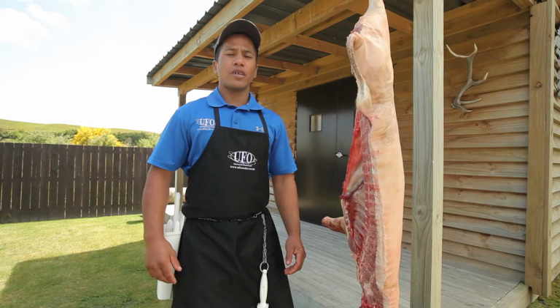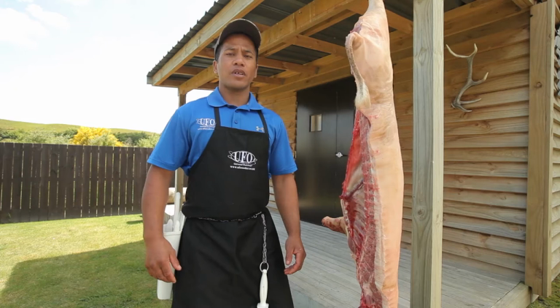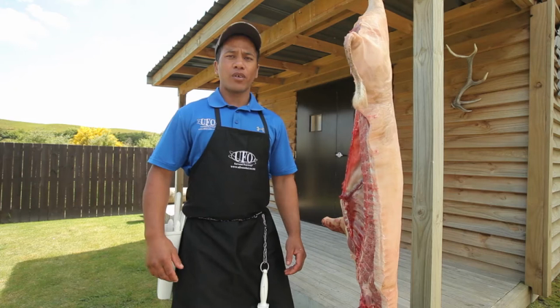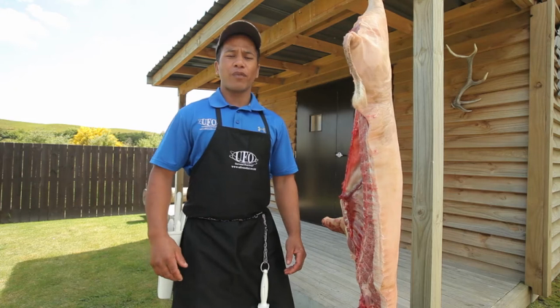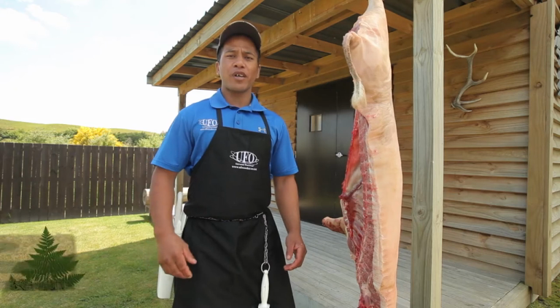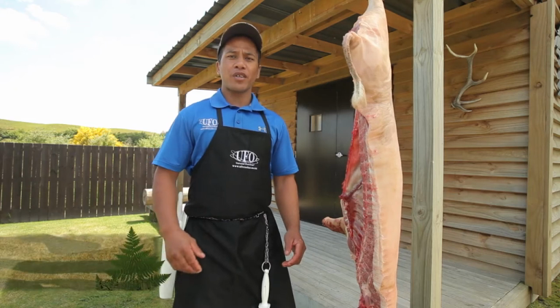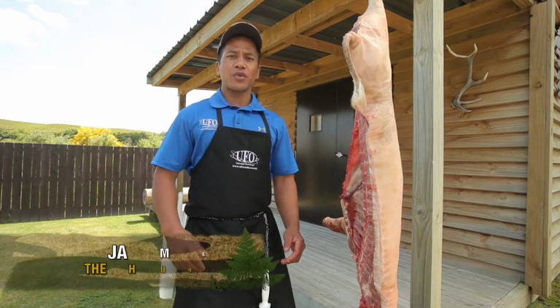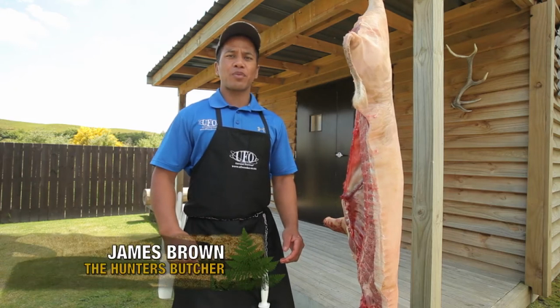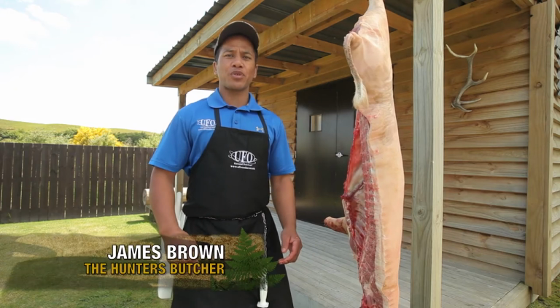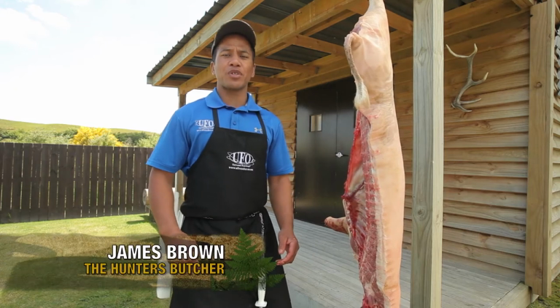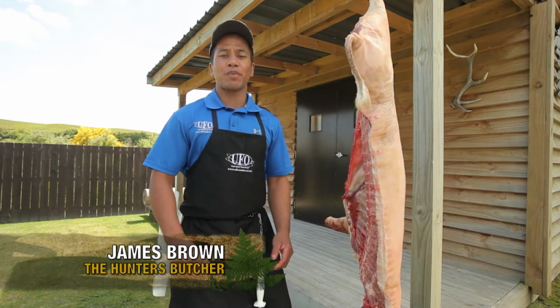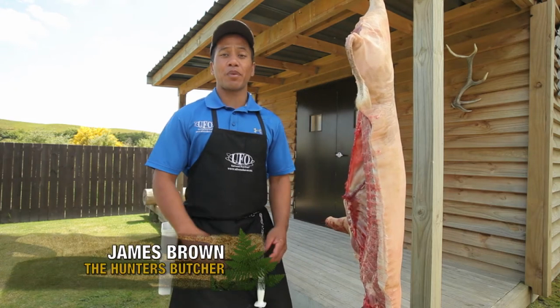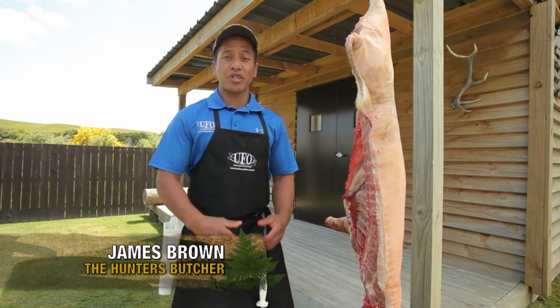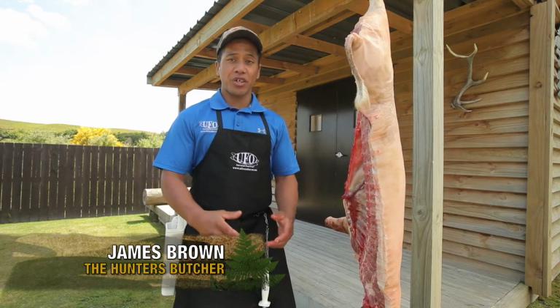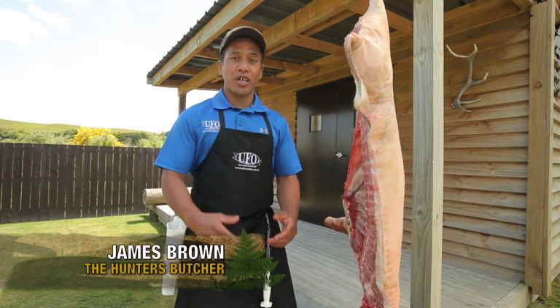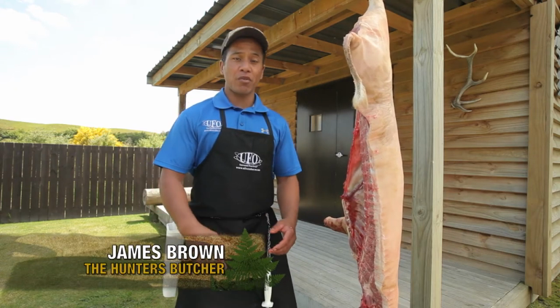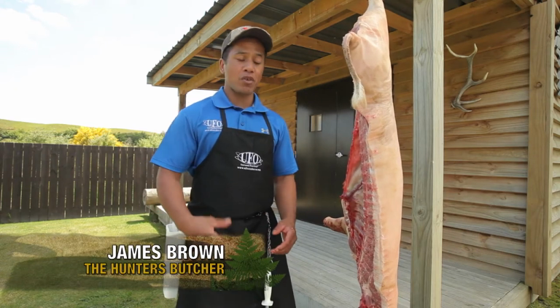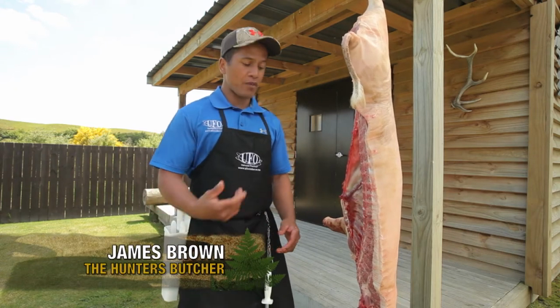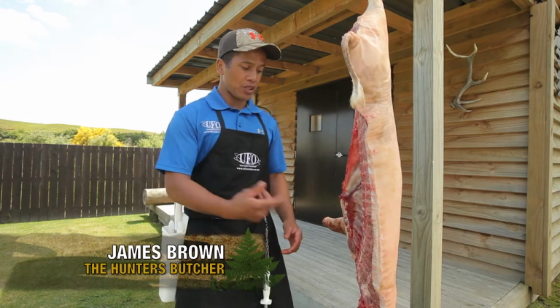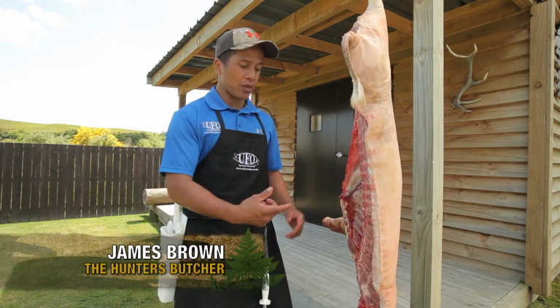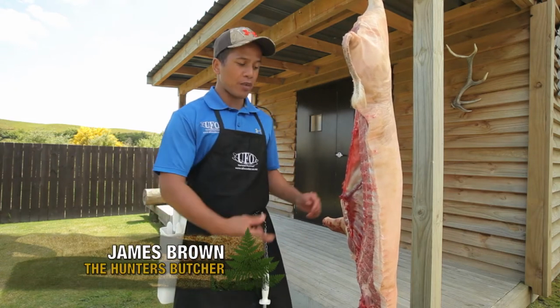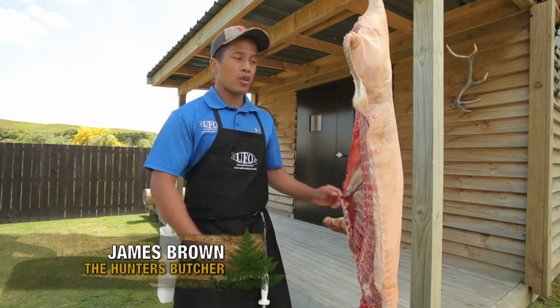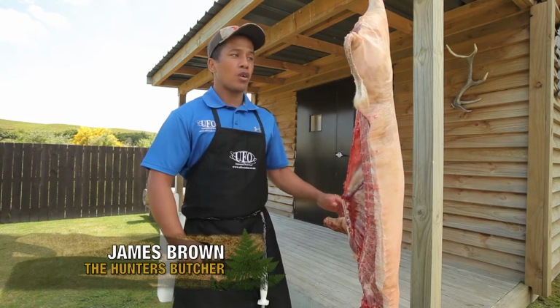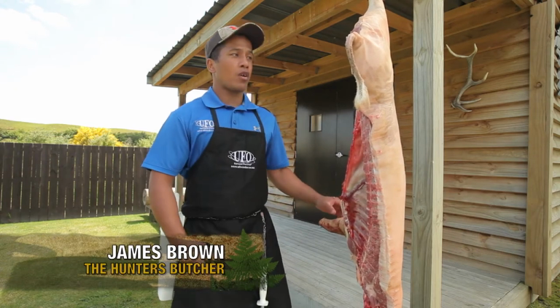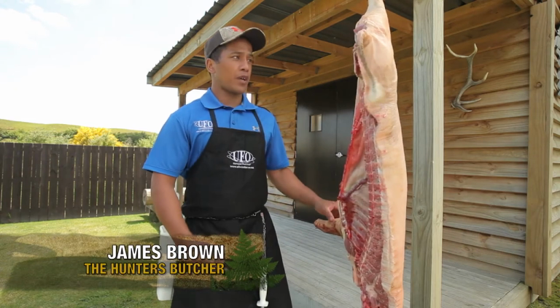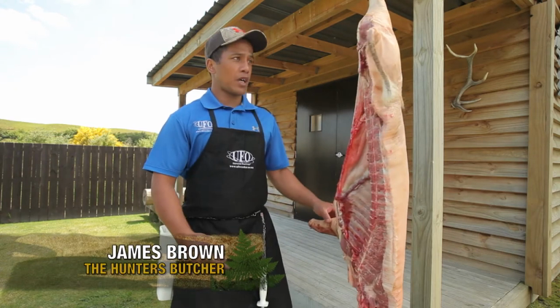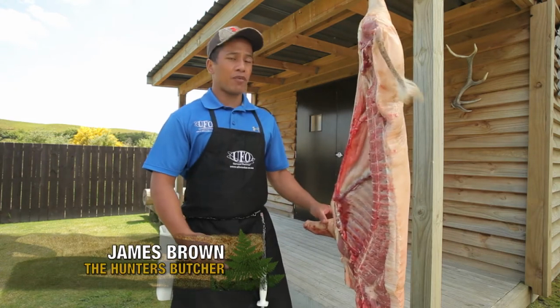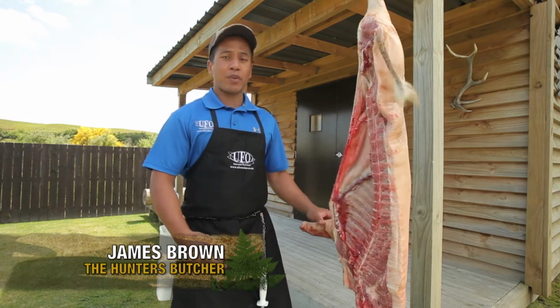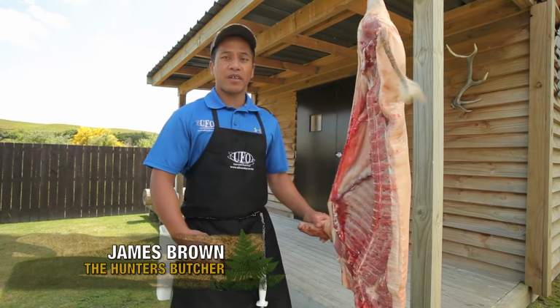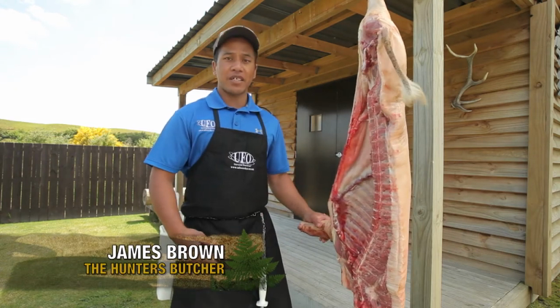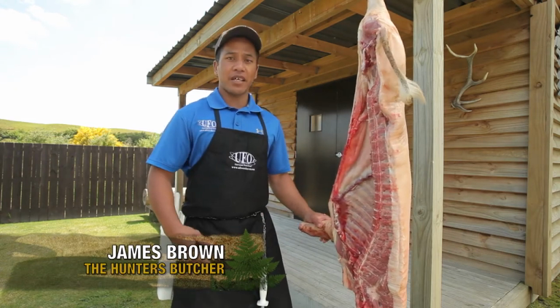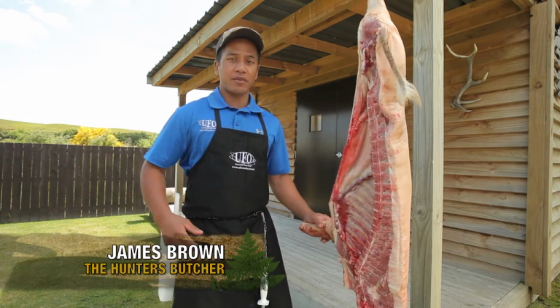Kia ora whānau, this week's Butchweed Tip I'm going to show you how to remove the shoulder off our half pig that's hanging.